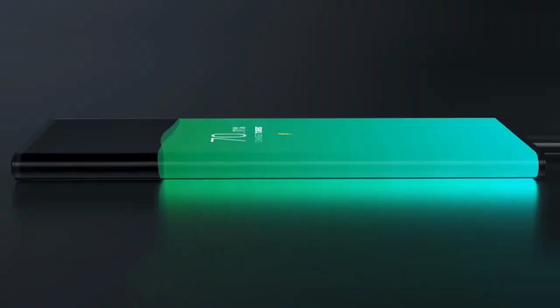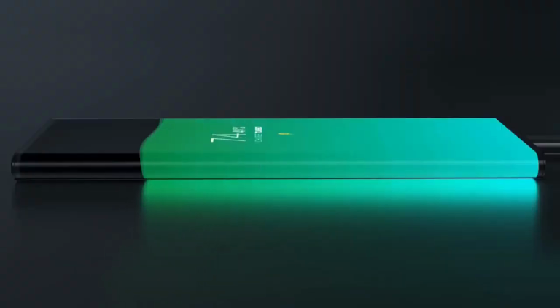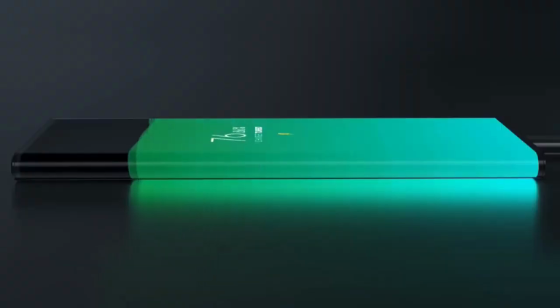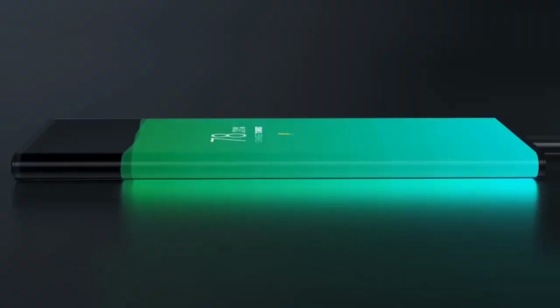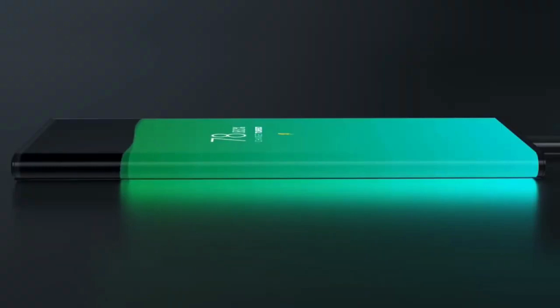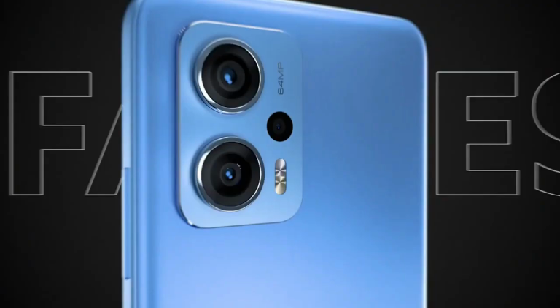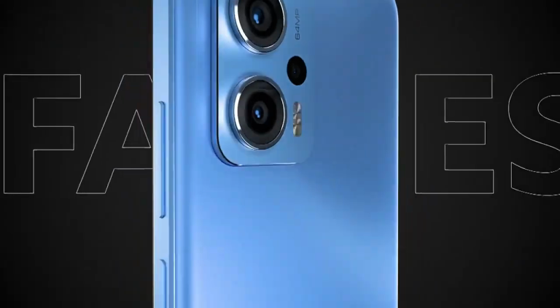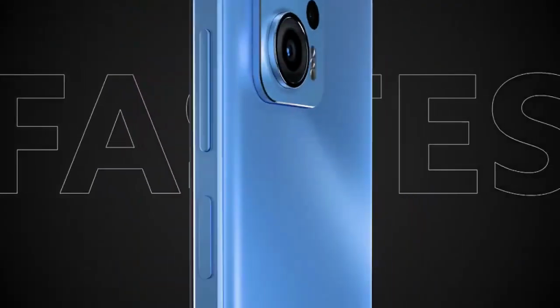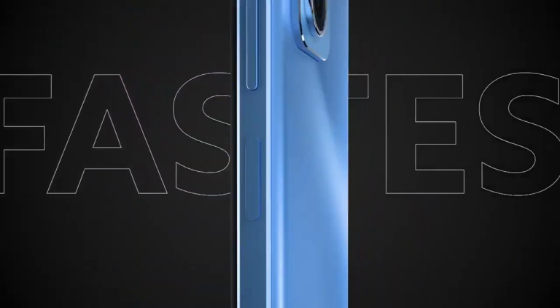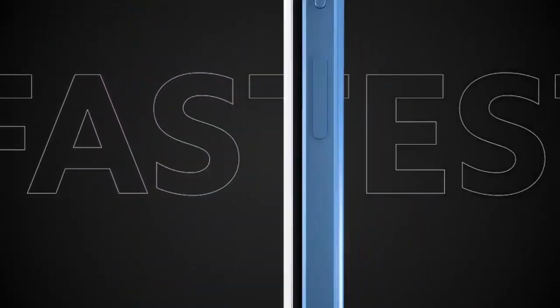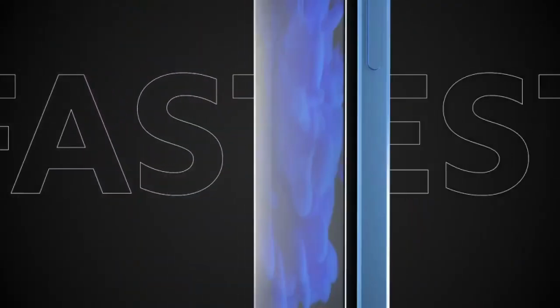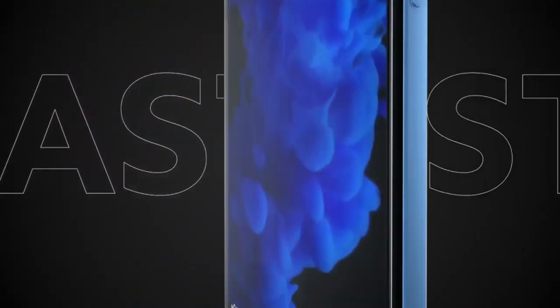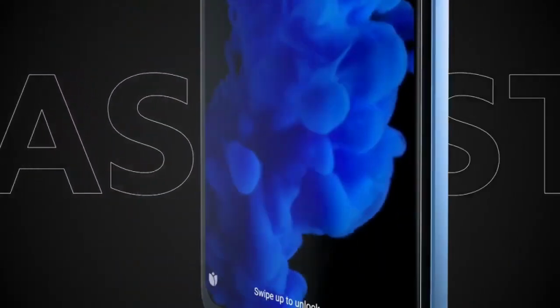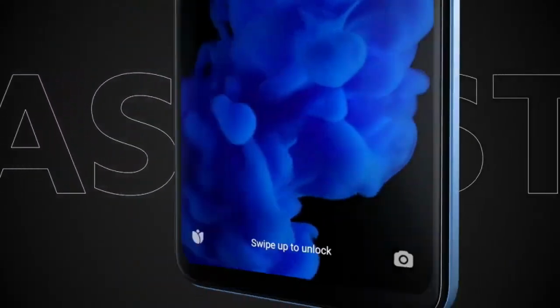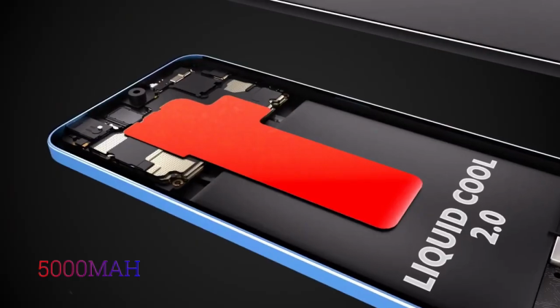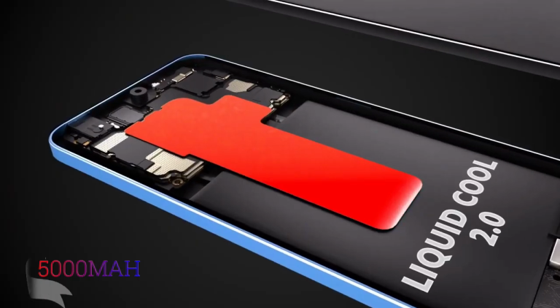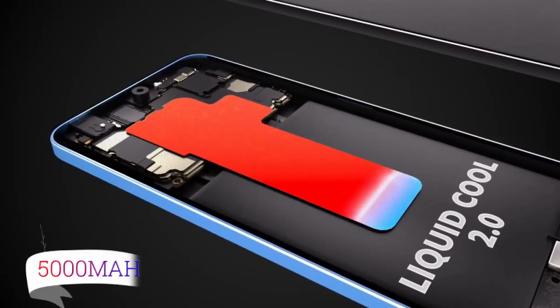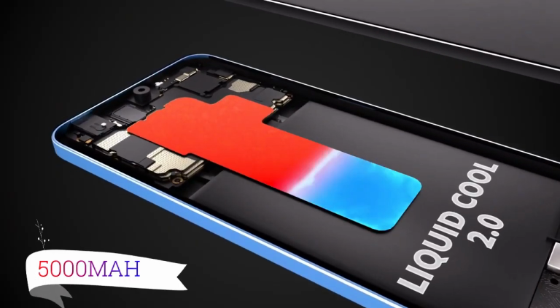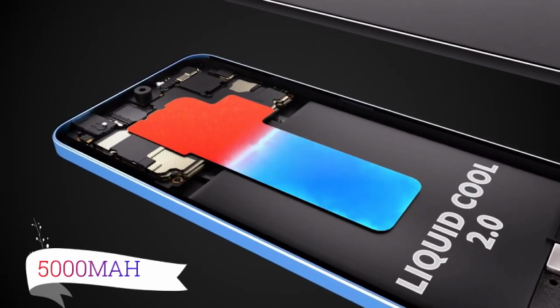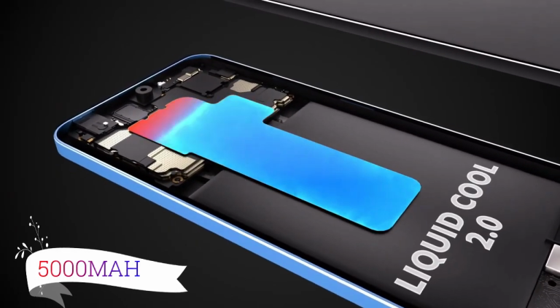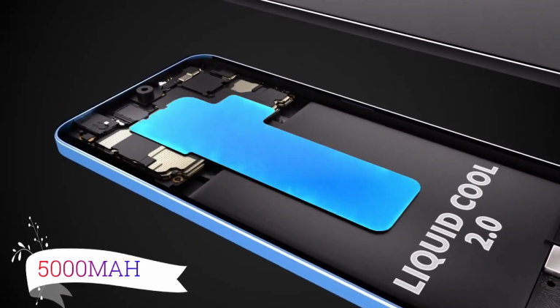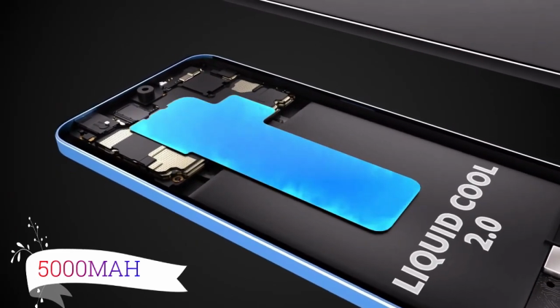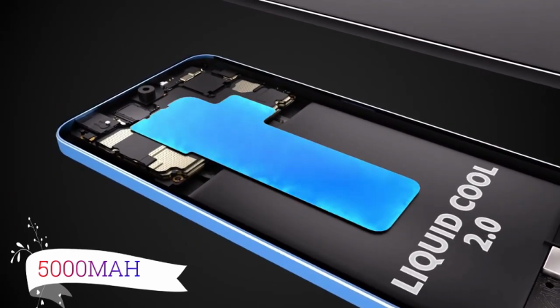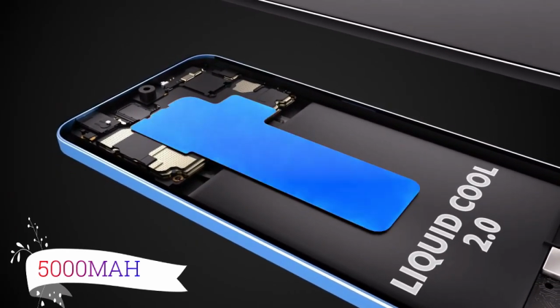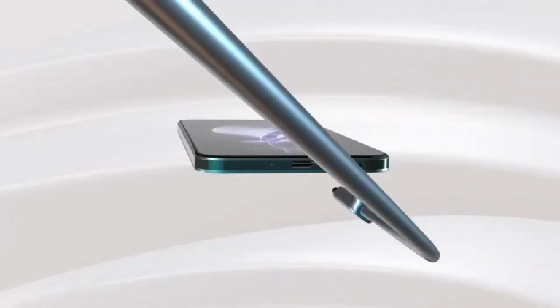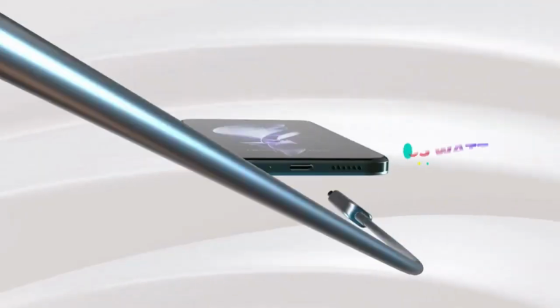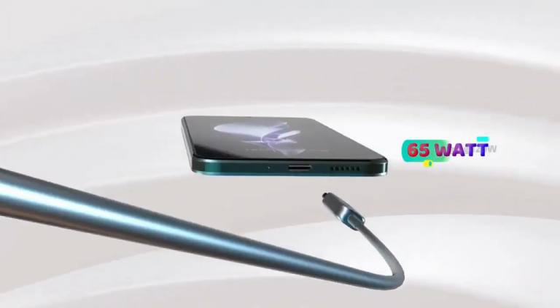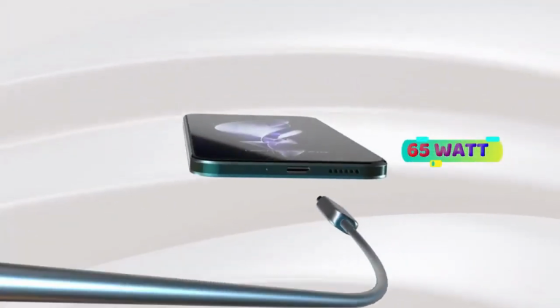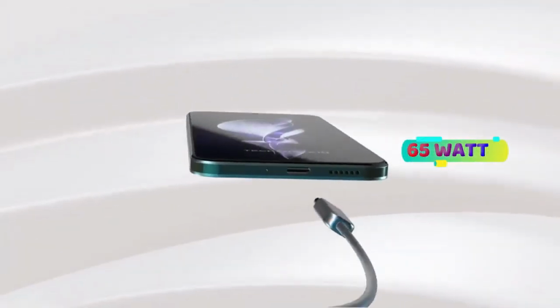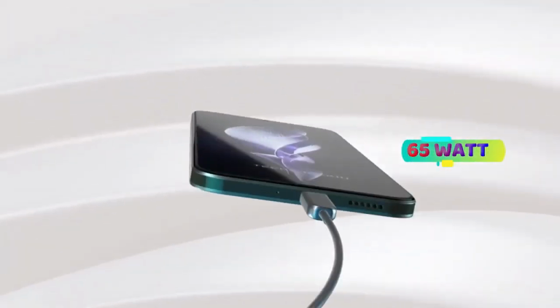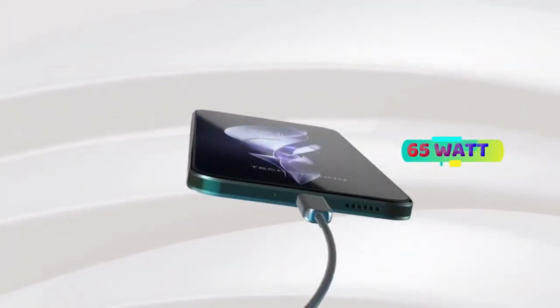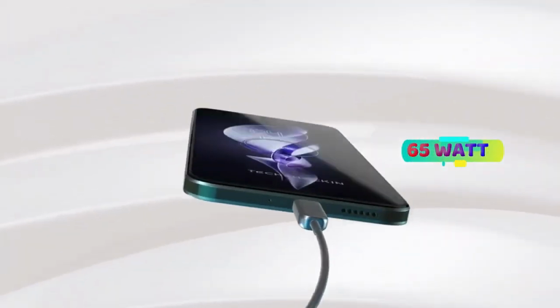Battery: the Redmi Note 14 is coming with a 5000mAh battery with 65W fast charging.